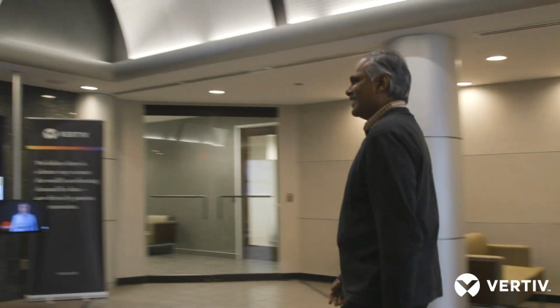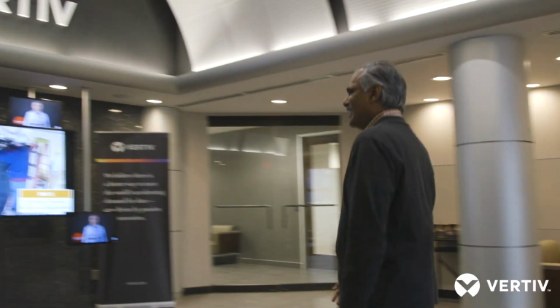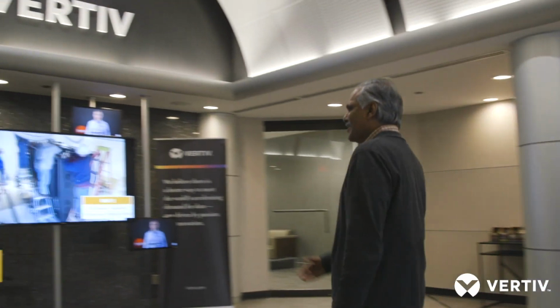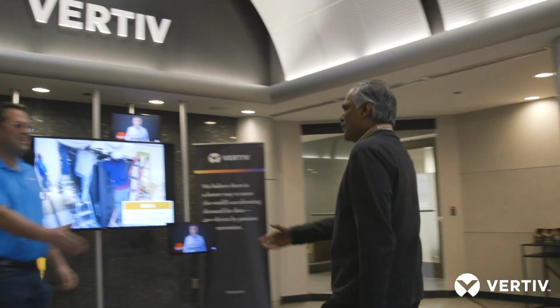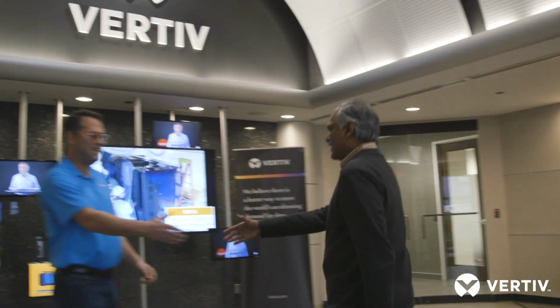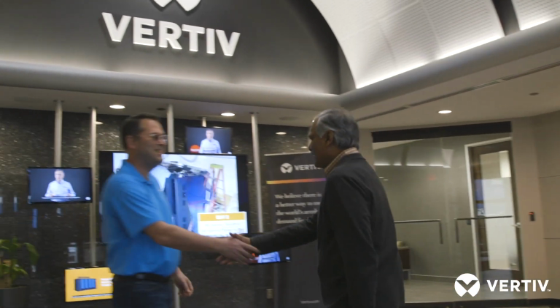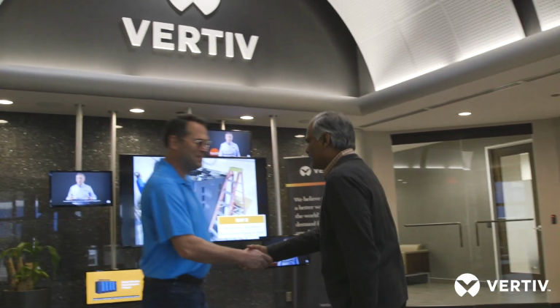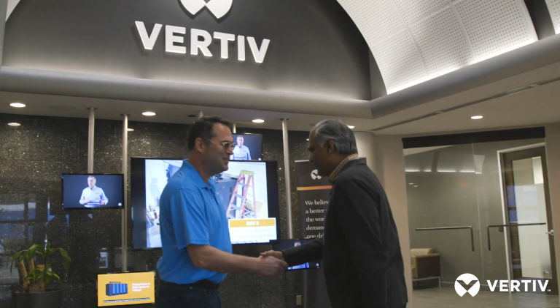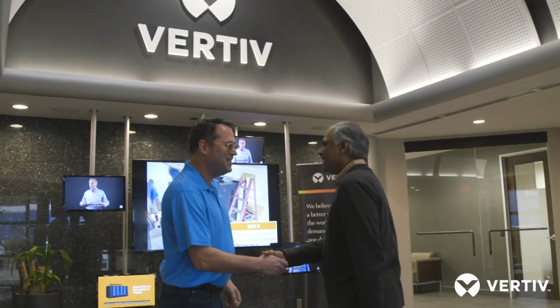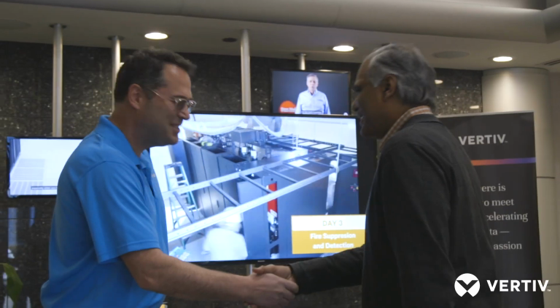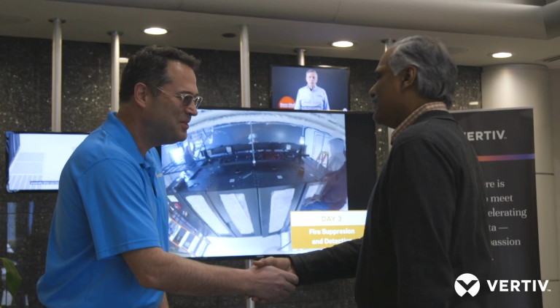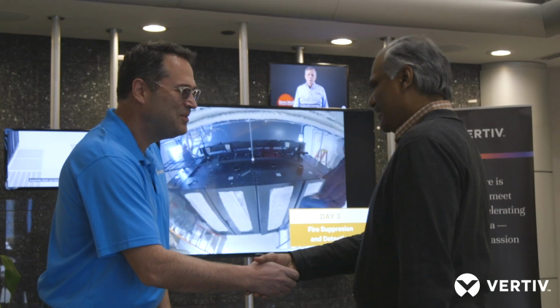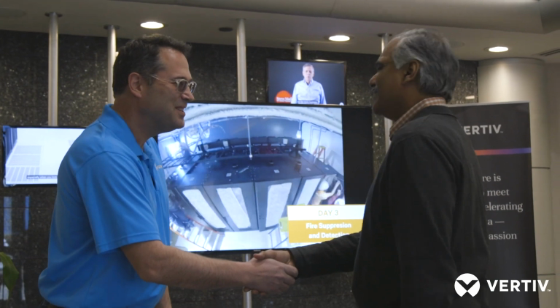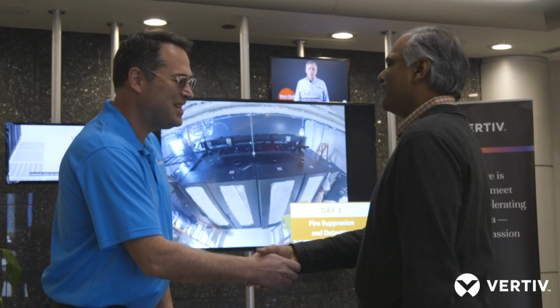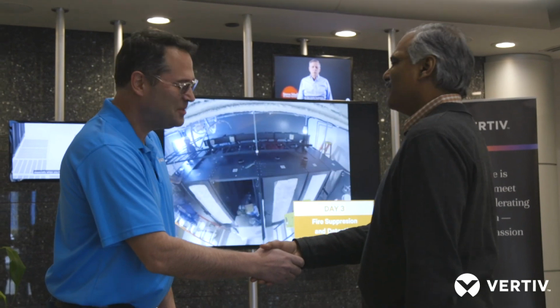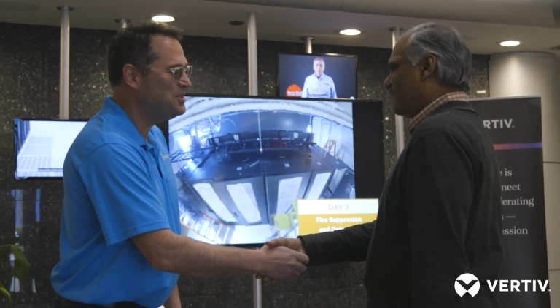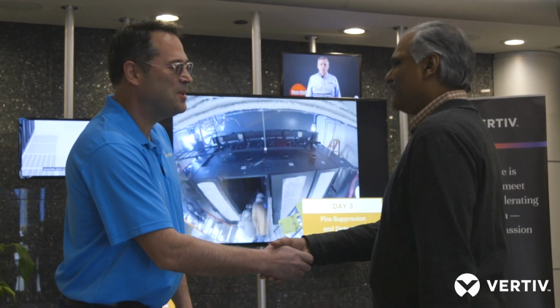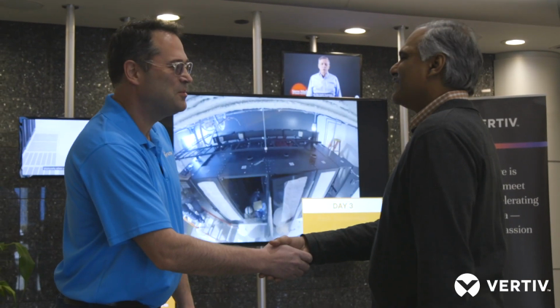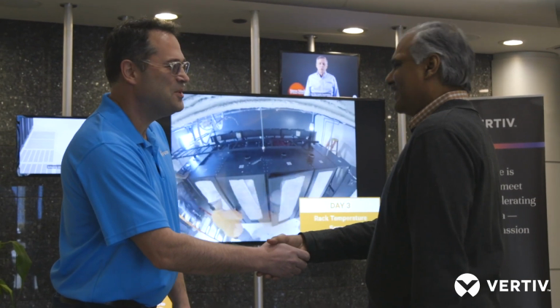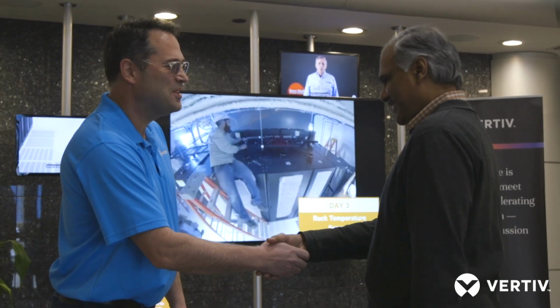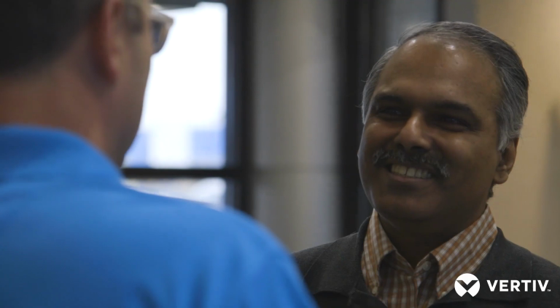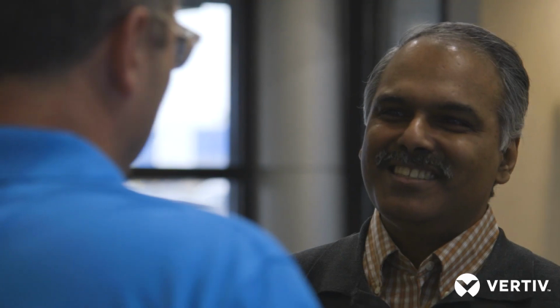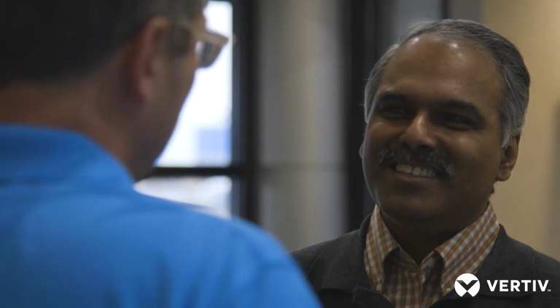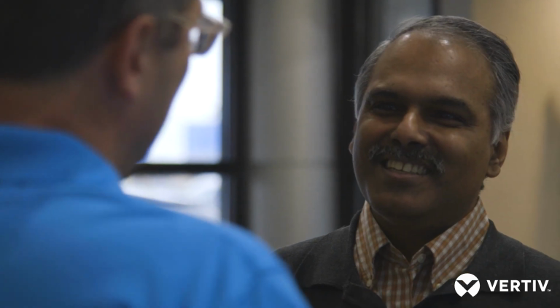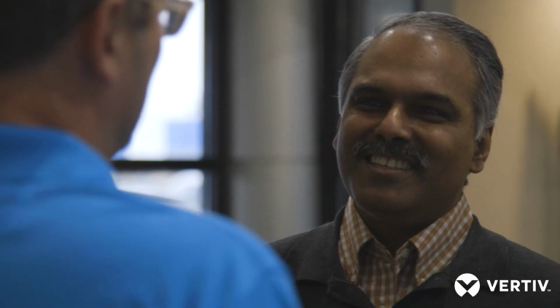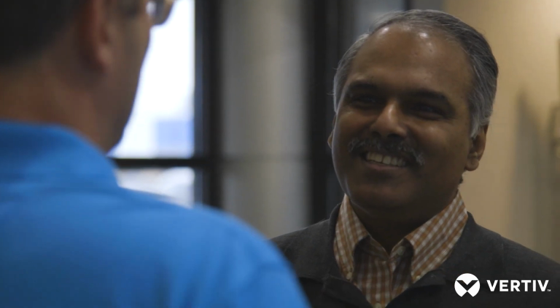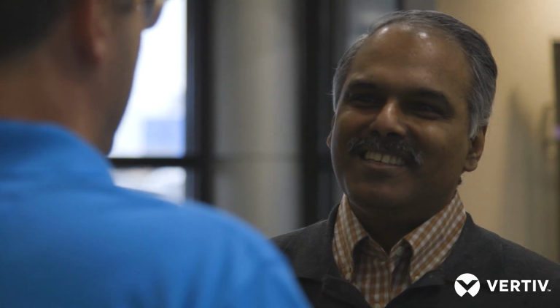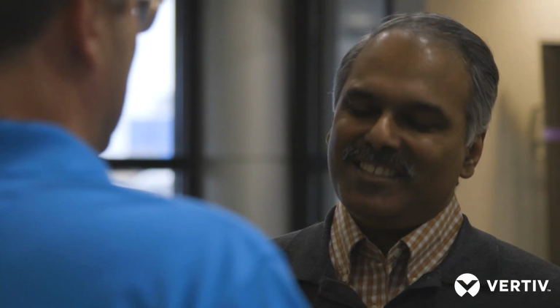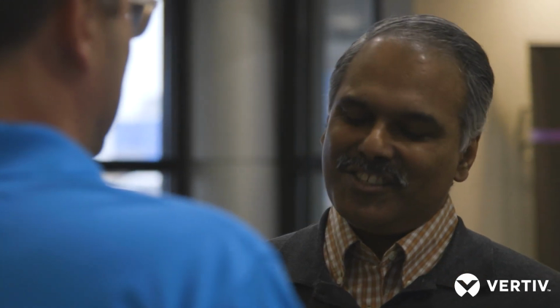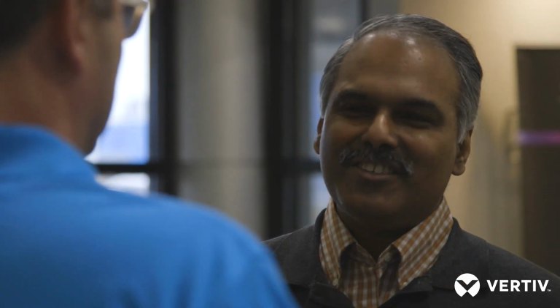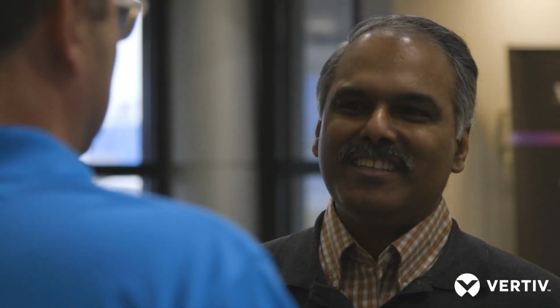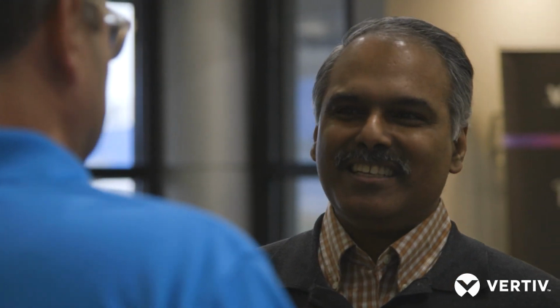Hi, good morning. I'm Shiva. Nice to meet you. Nice to meet you. Welcome to Vertiv. We'd like to give you a tour around. Sure, thanks.